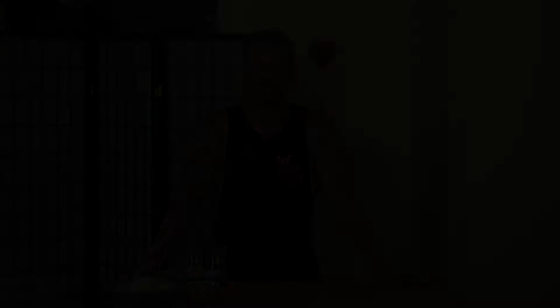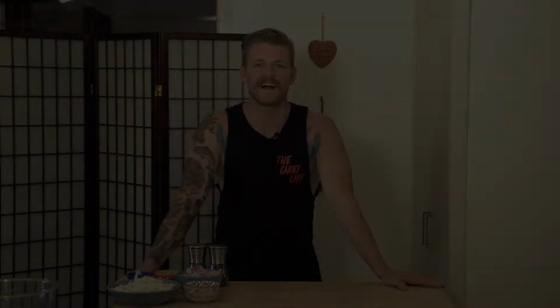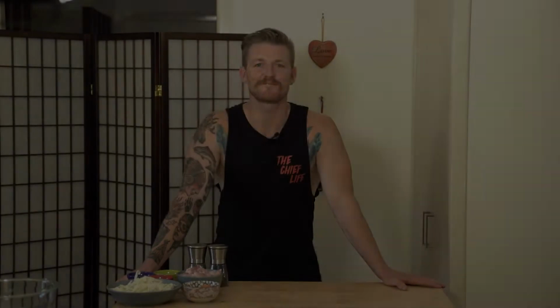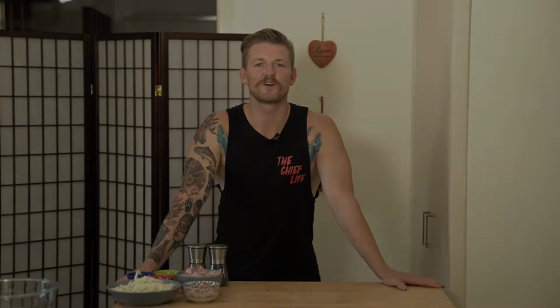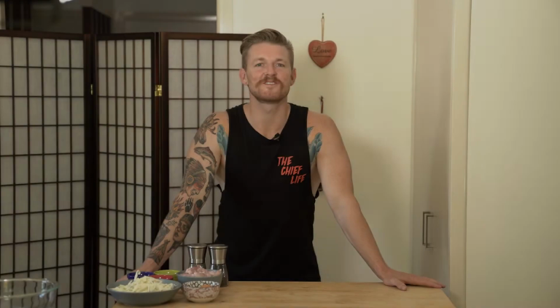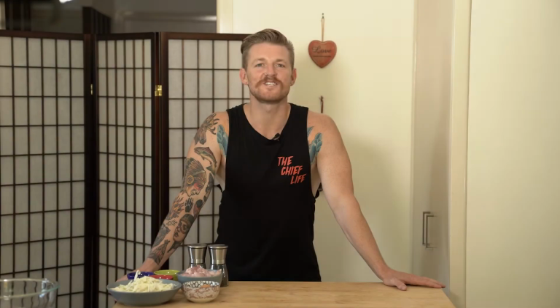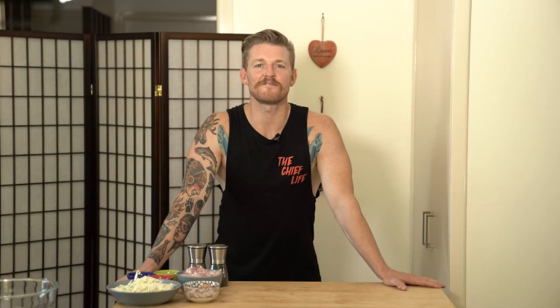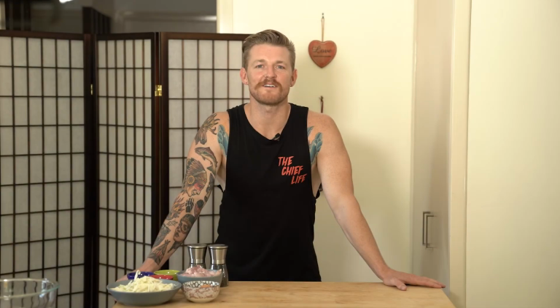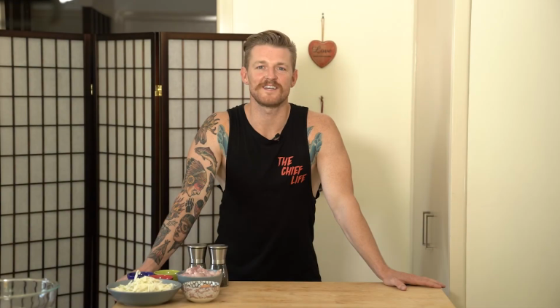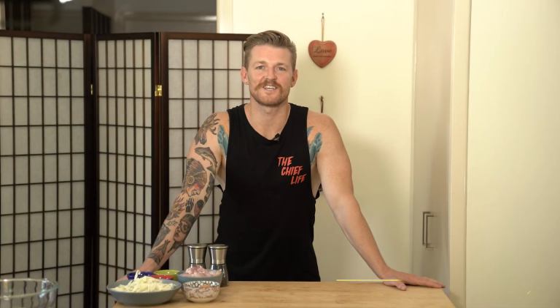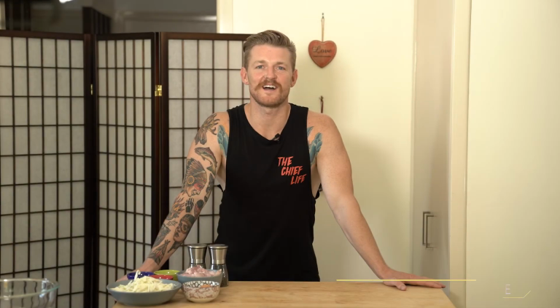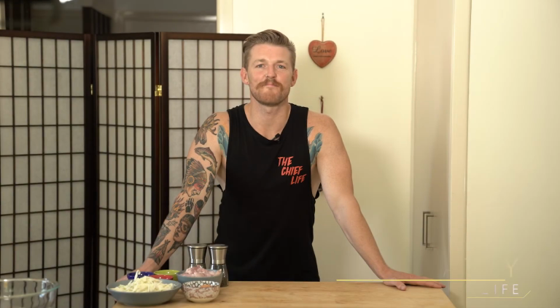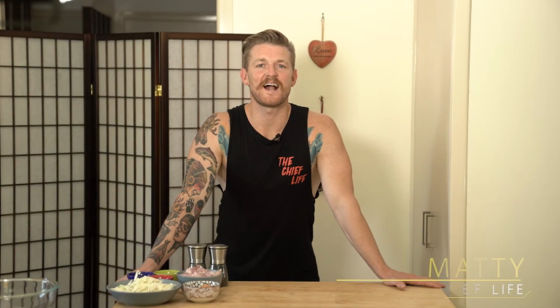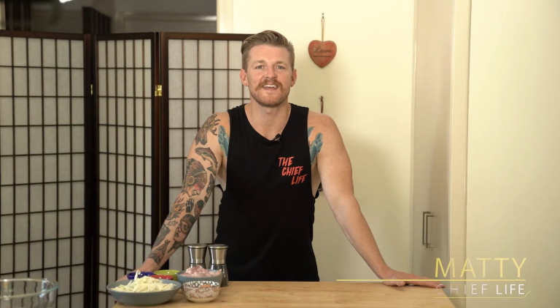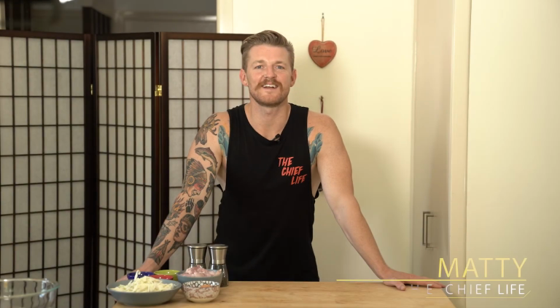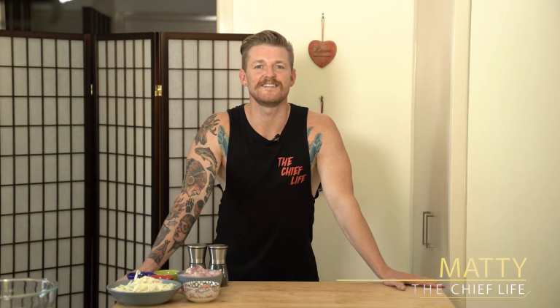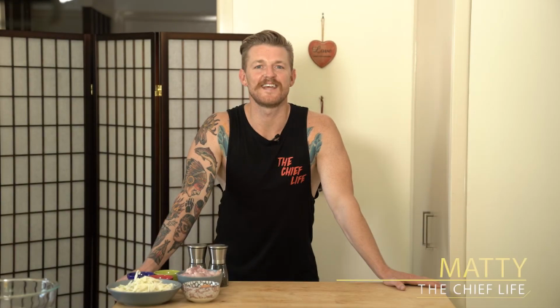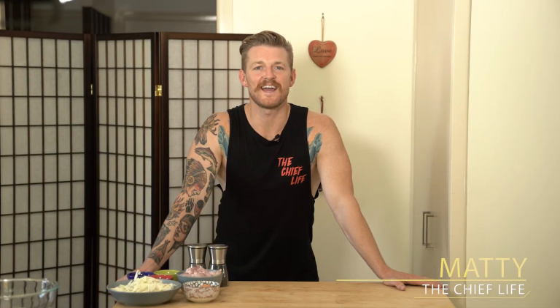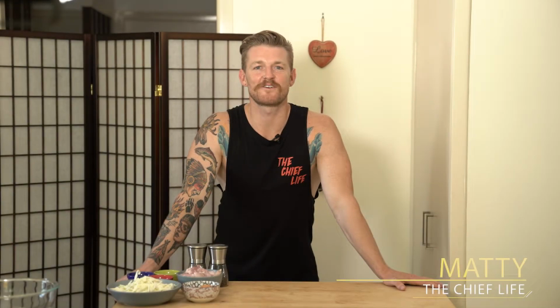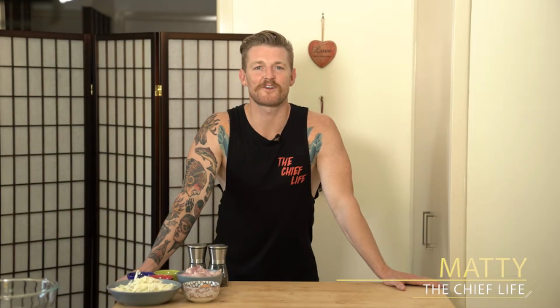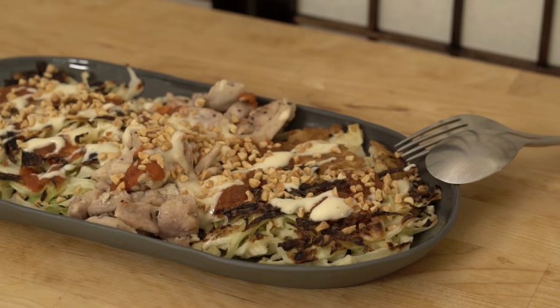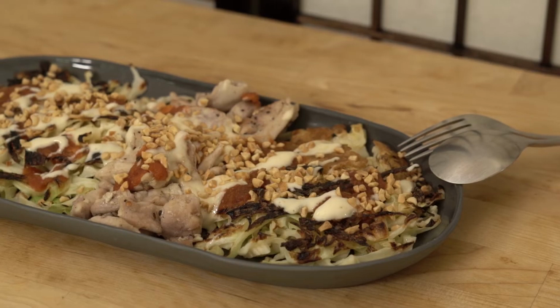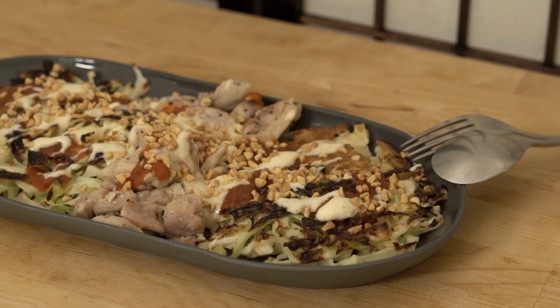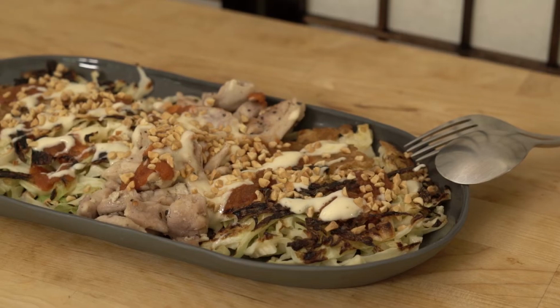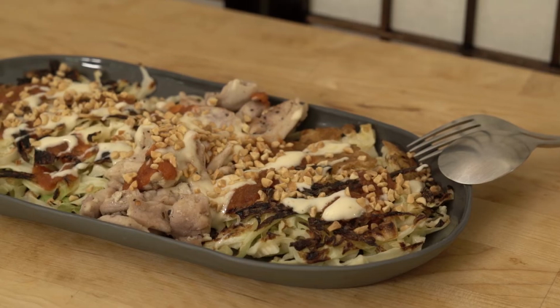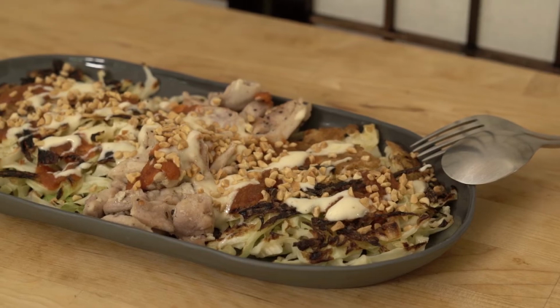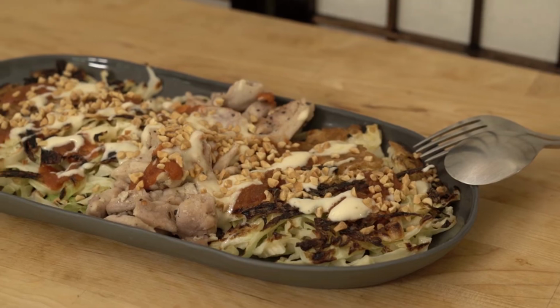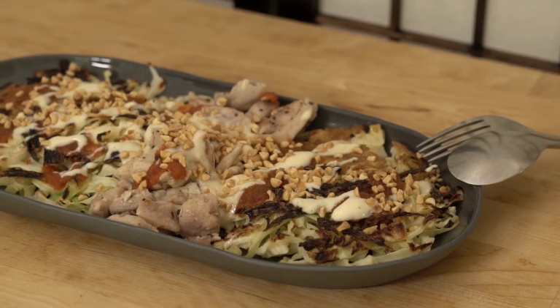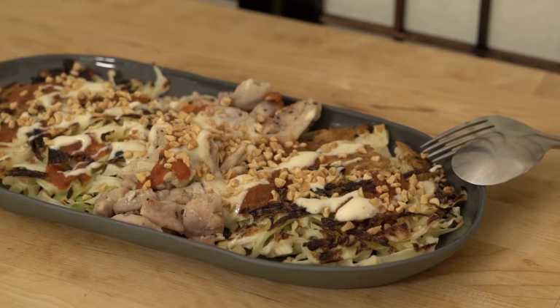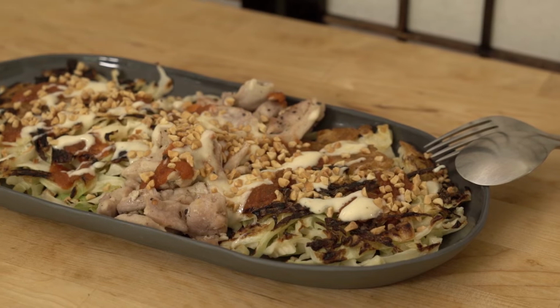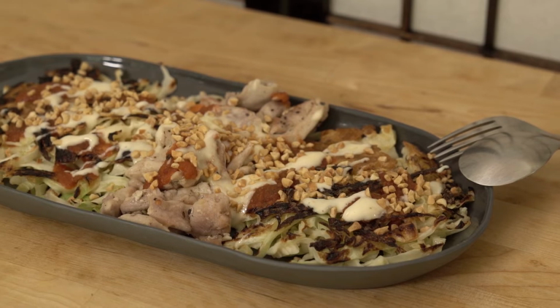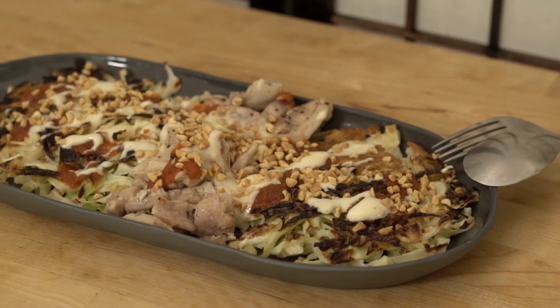Guys, welcome to the Chief Life Kitchen. I'm Matty and today I've got a cracker for you. It's a Japanese pancake.